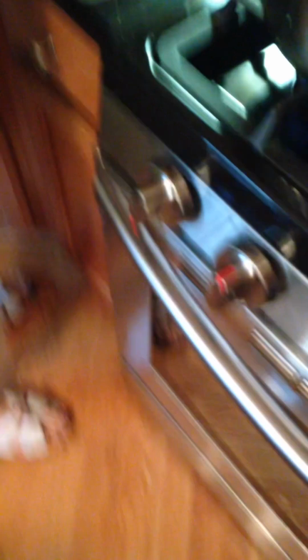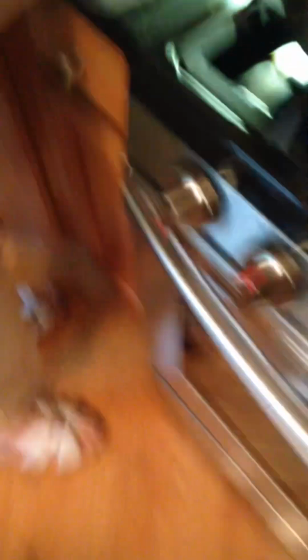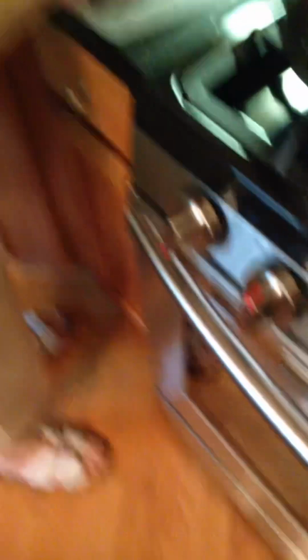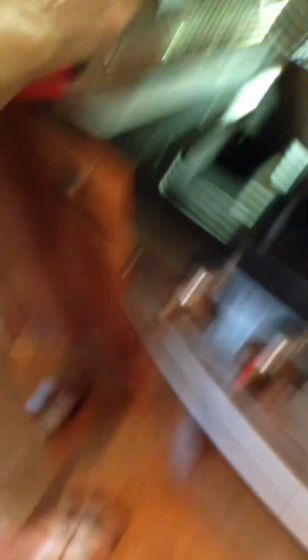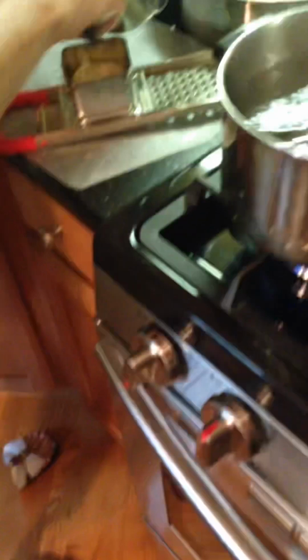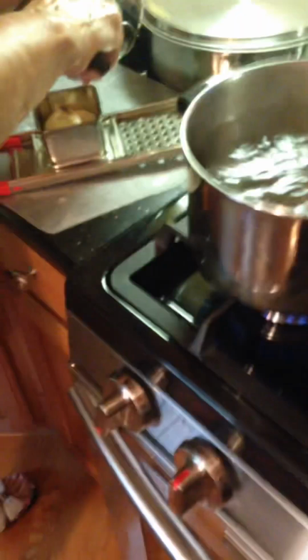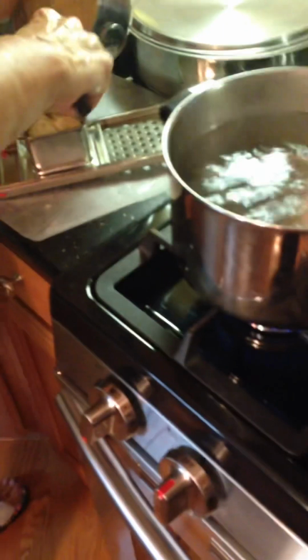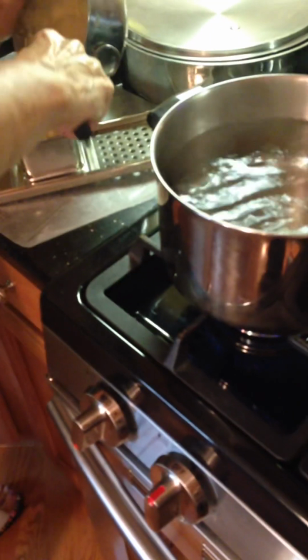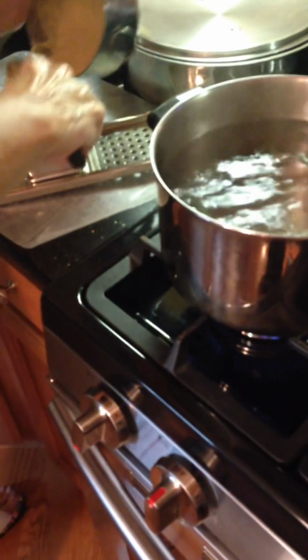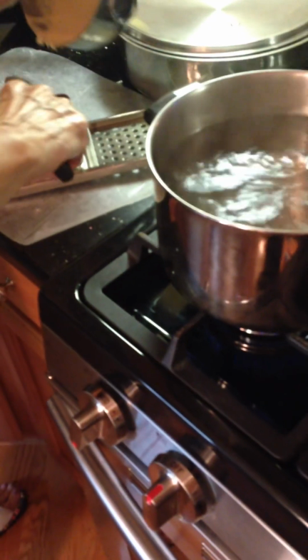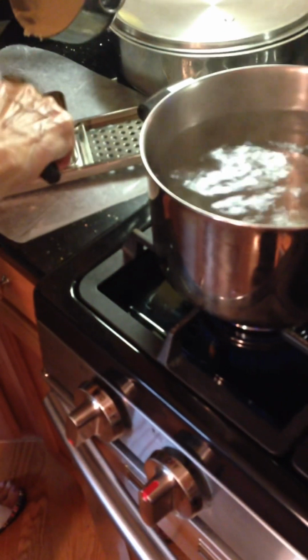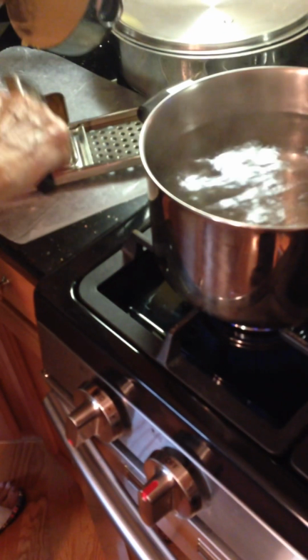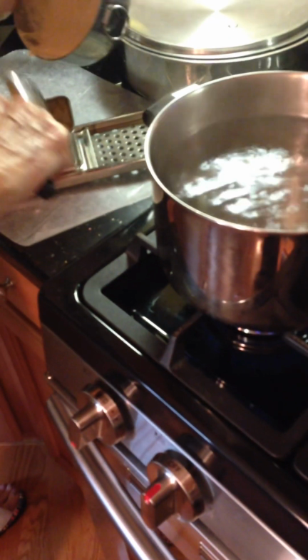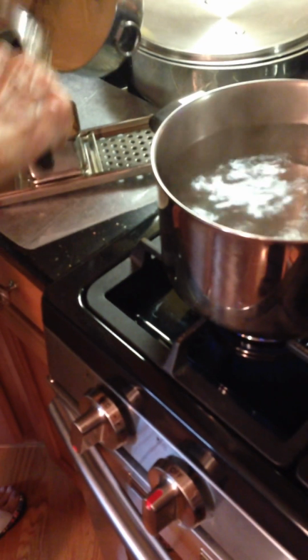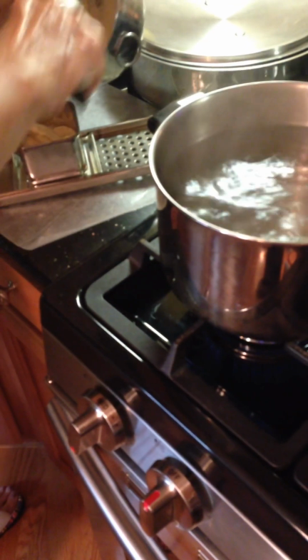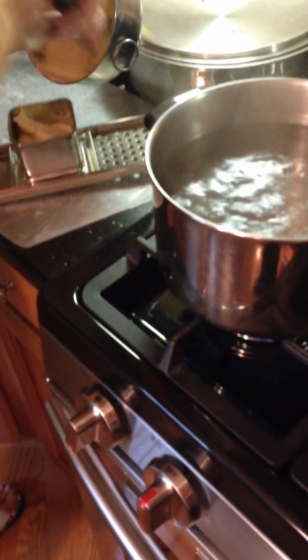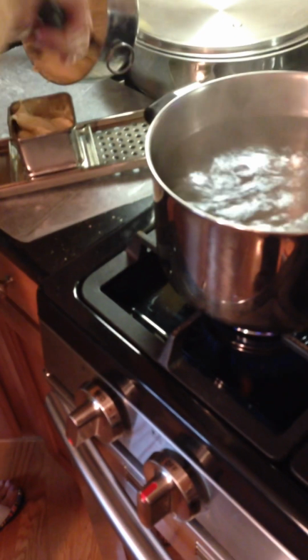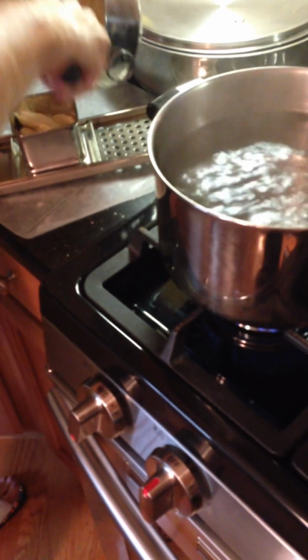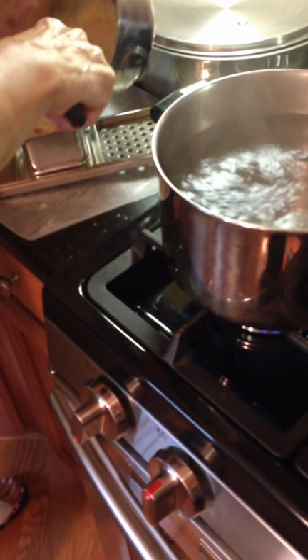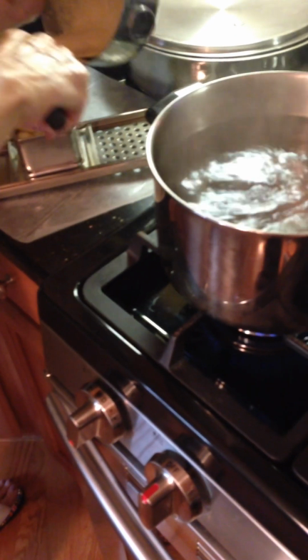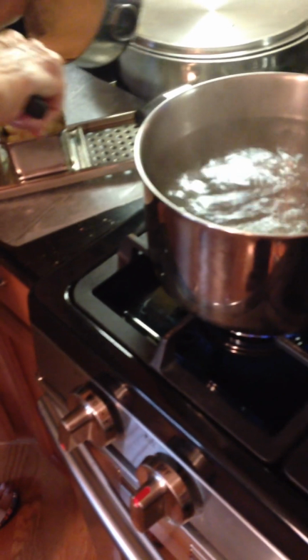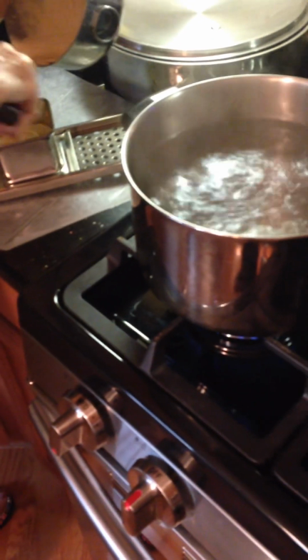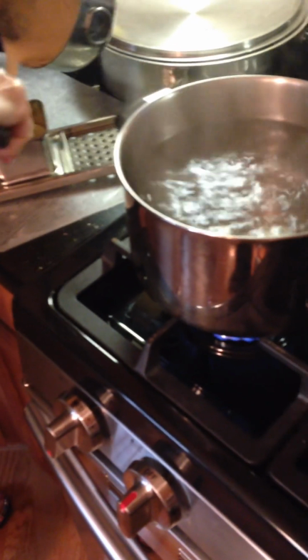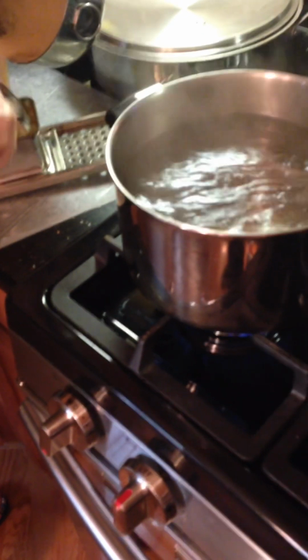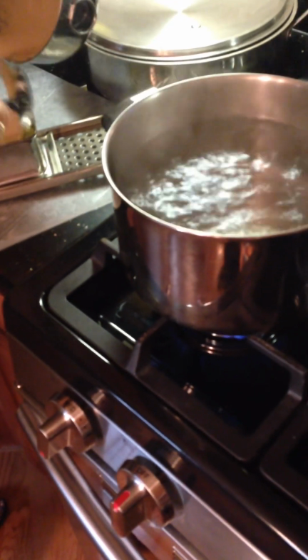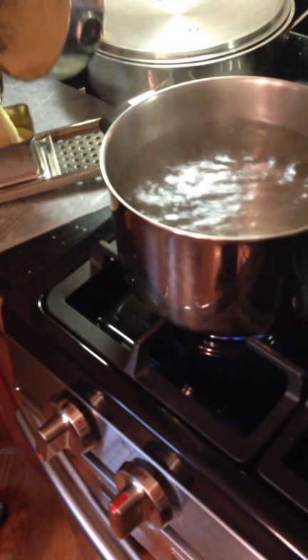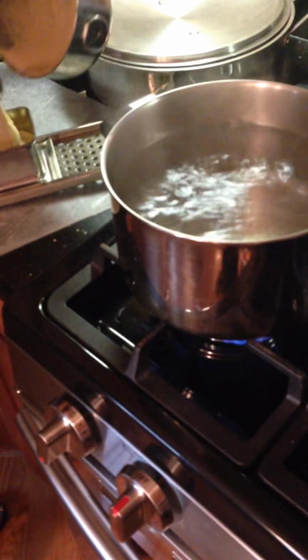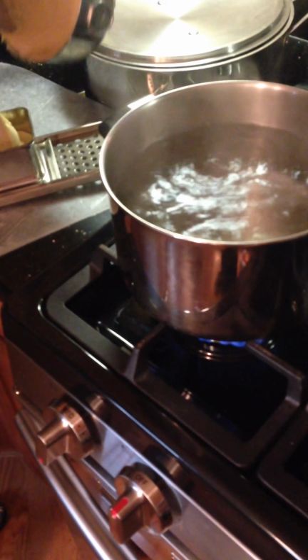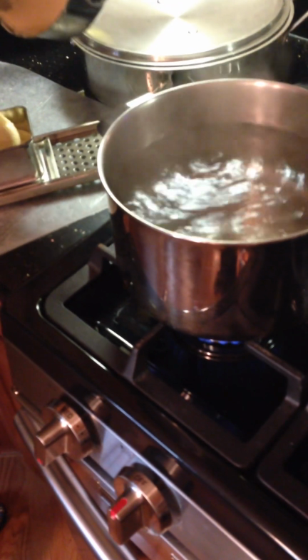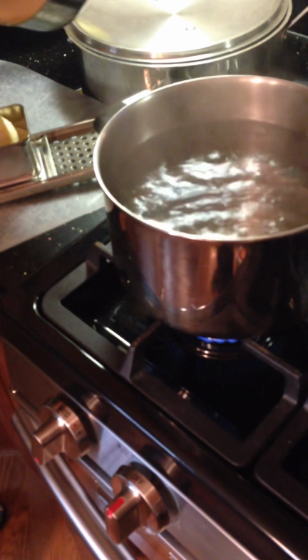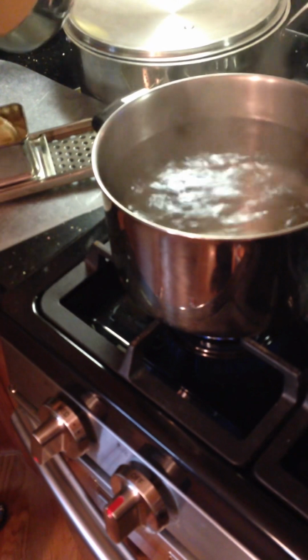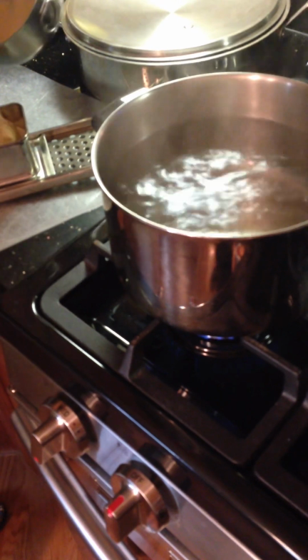Can you do one of those trays that you can put — you slide it in — can you do one of those, just bigger?